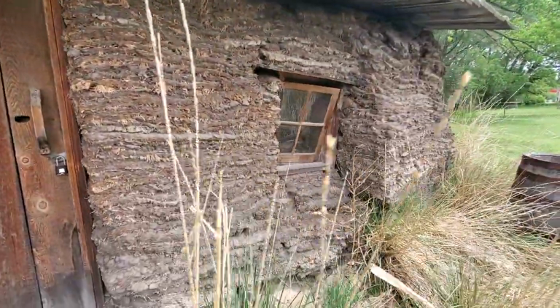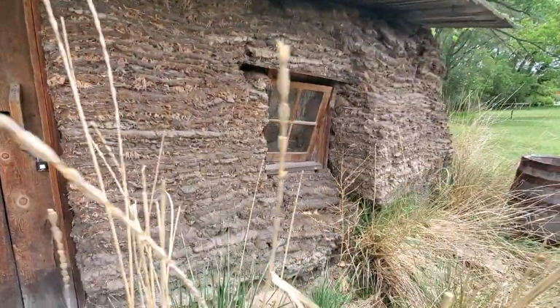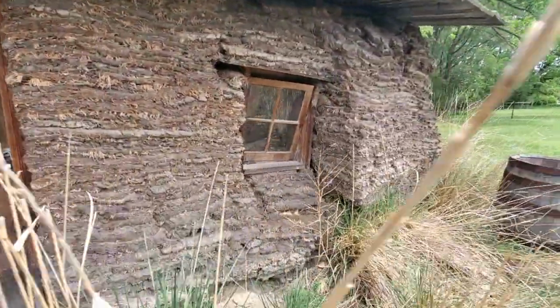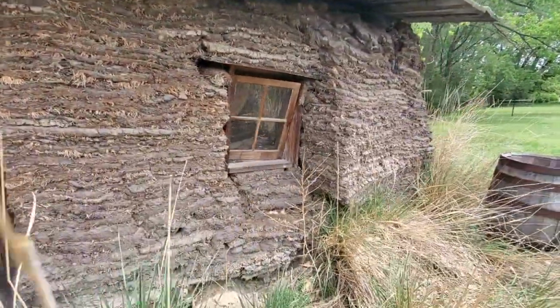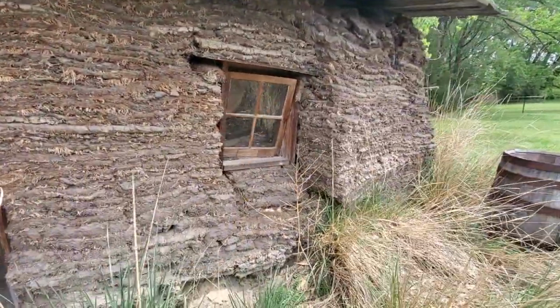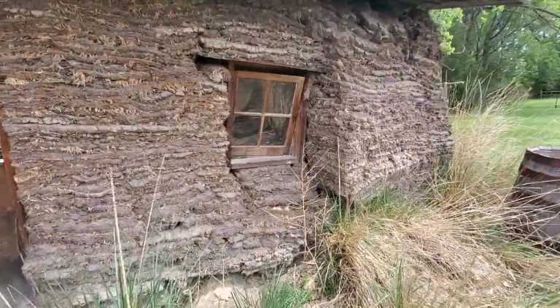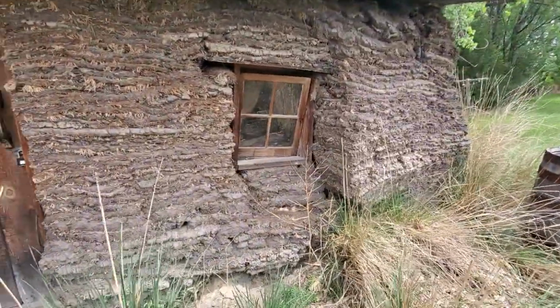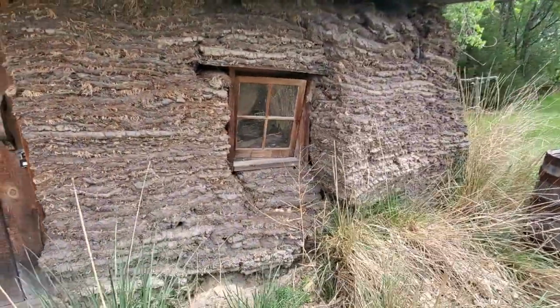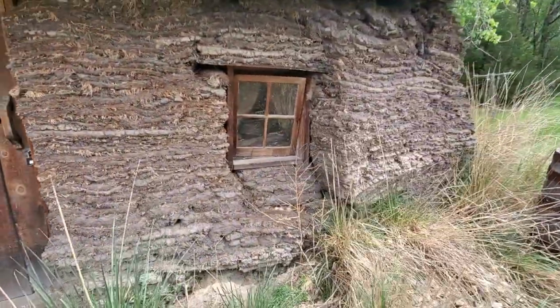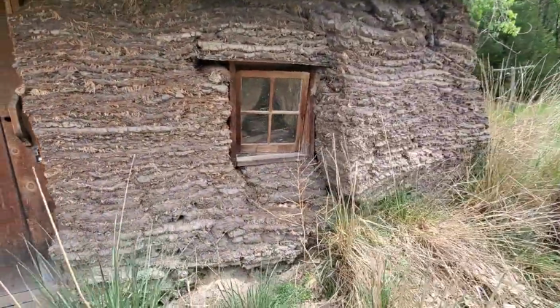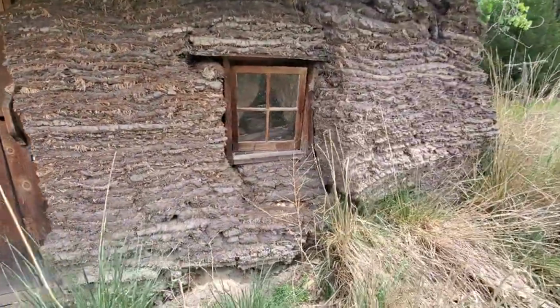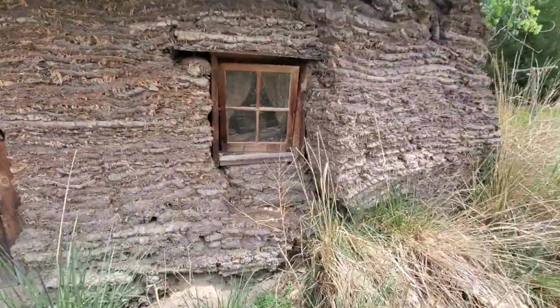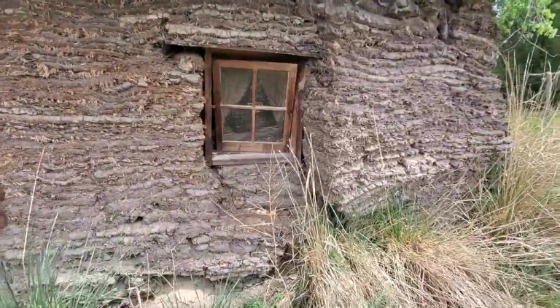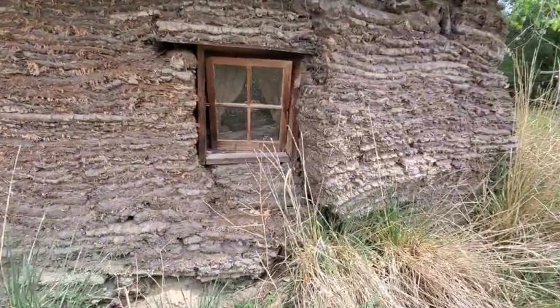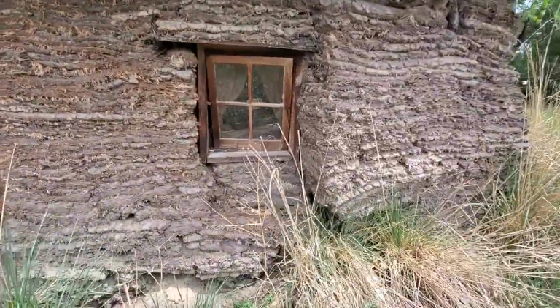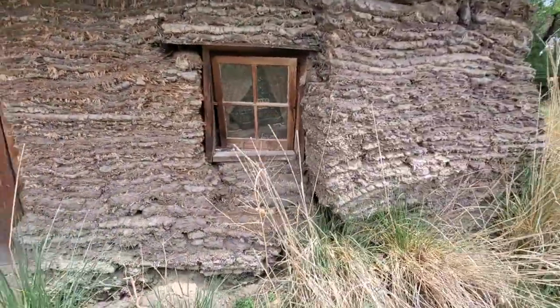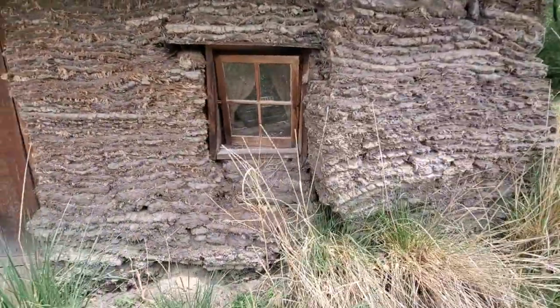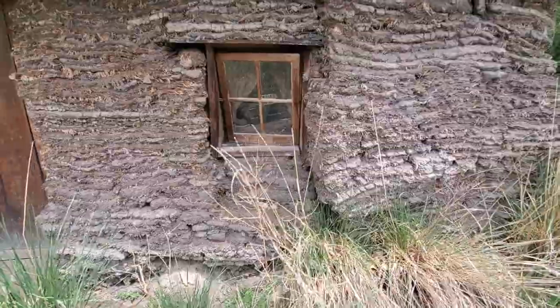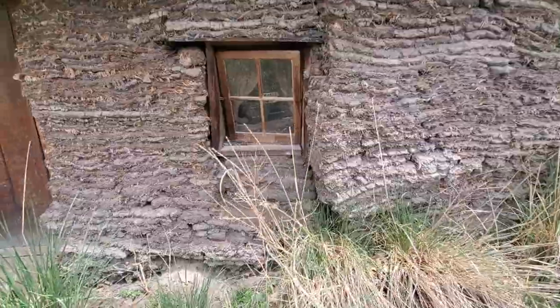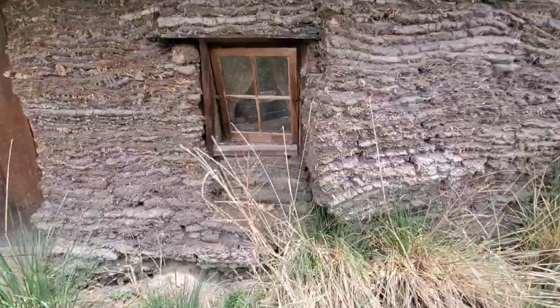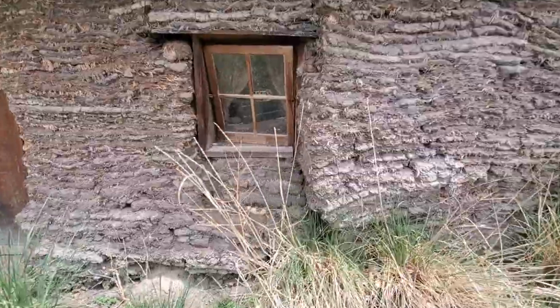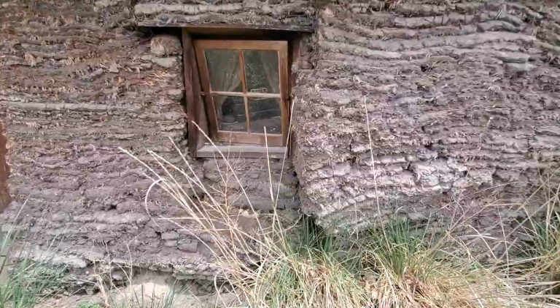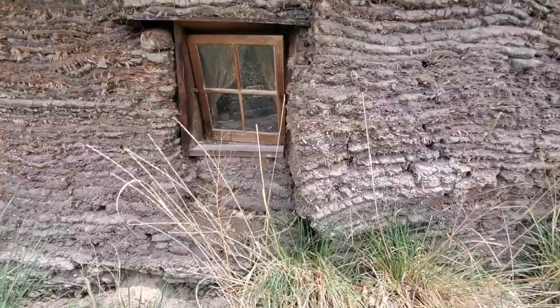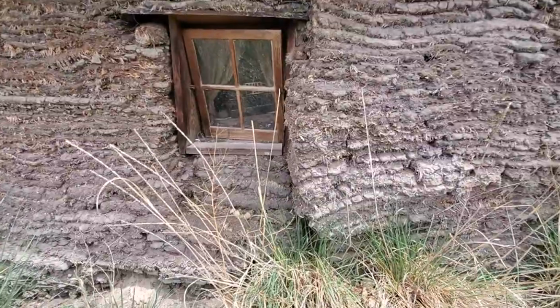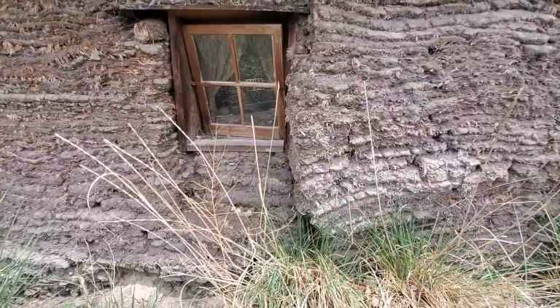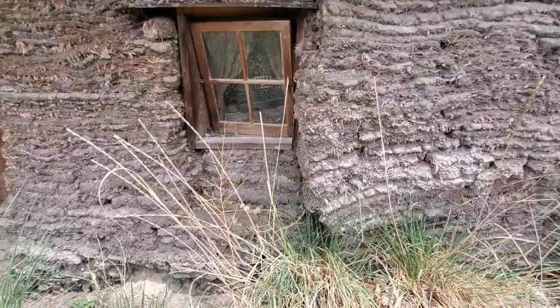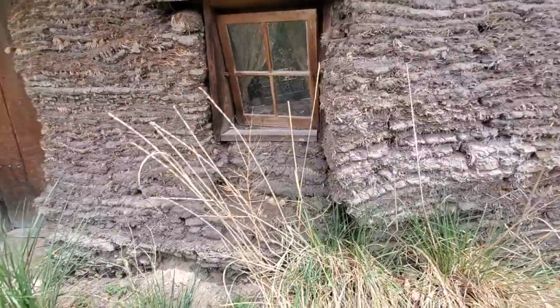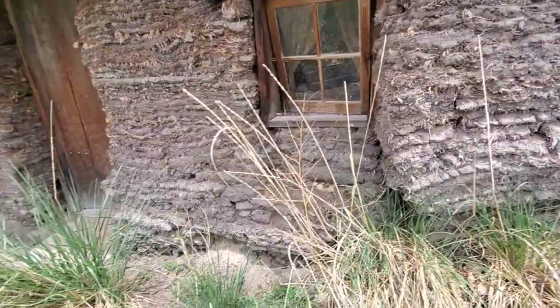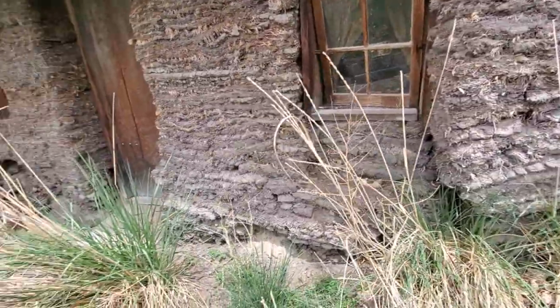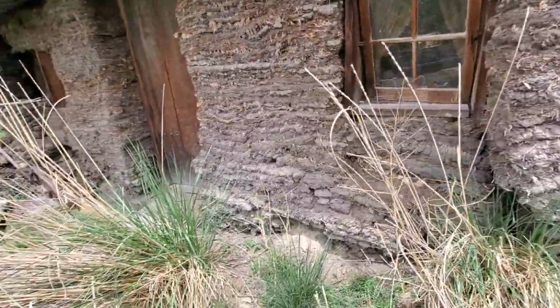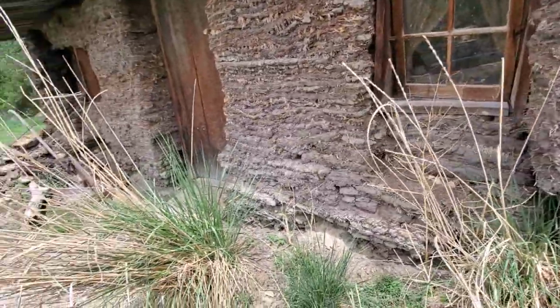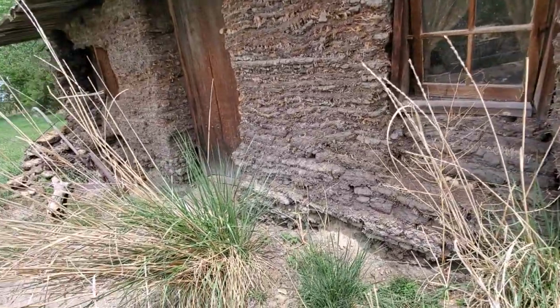It looks like this place over here is bulging out, getting ready to do the same thing.